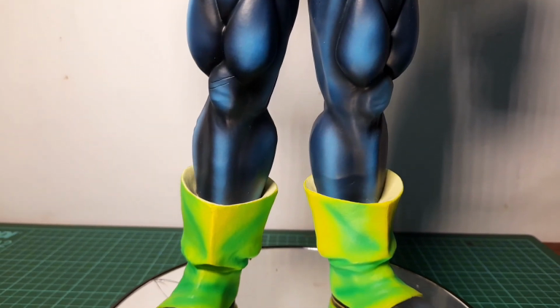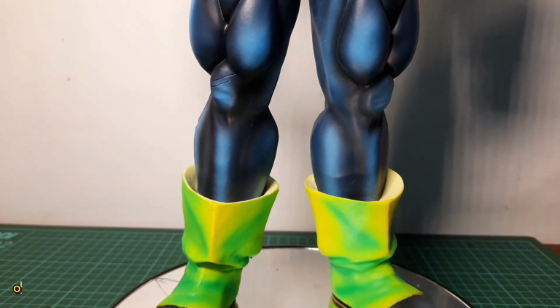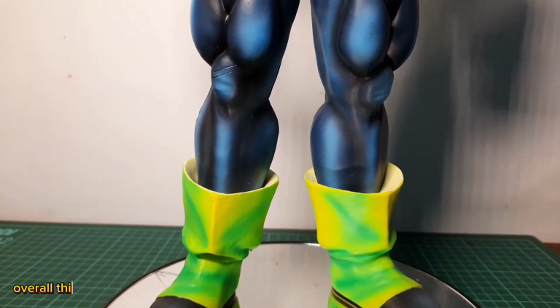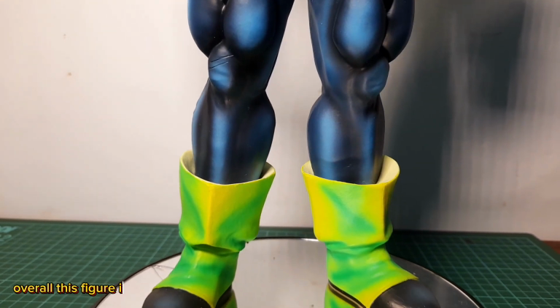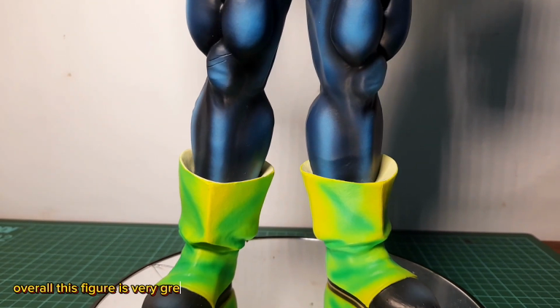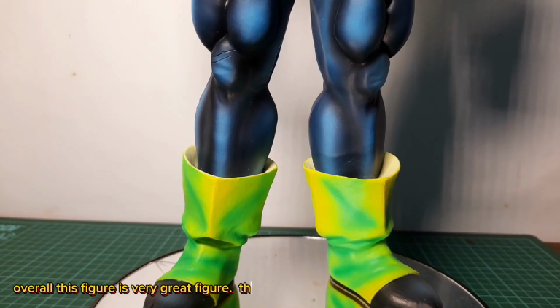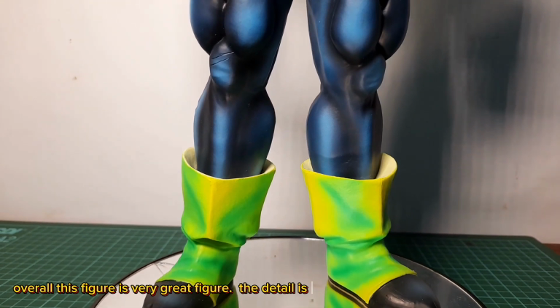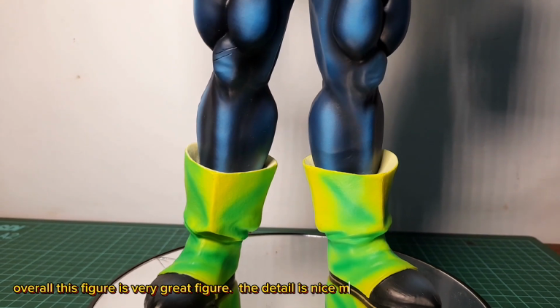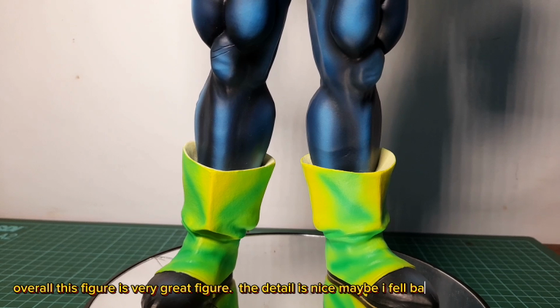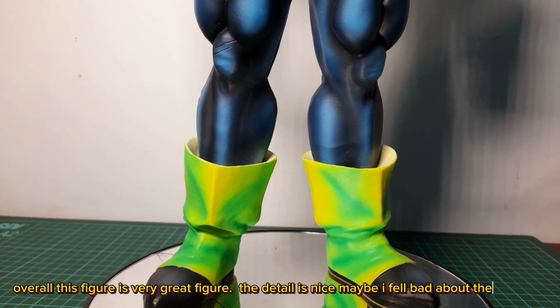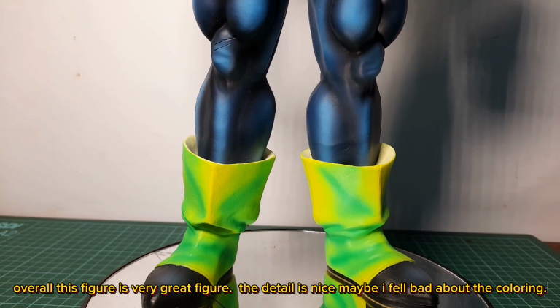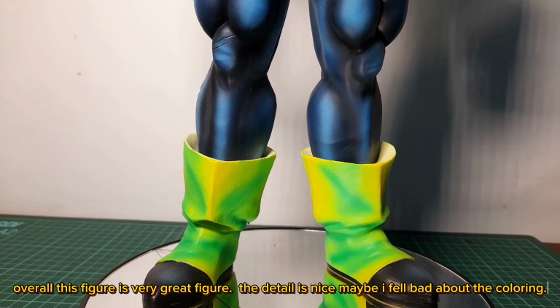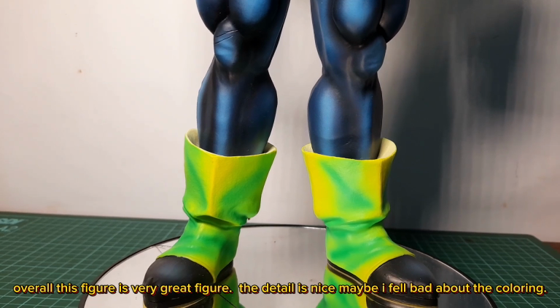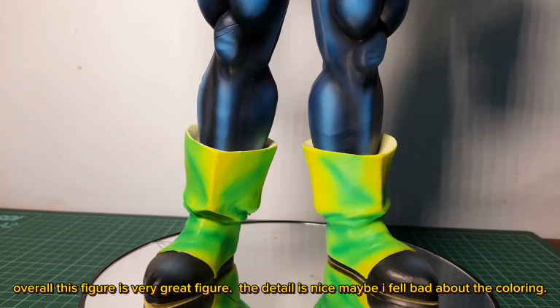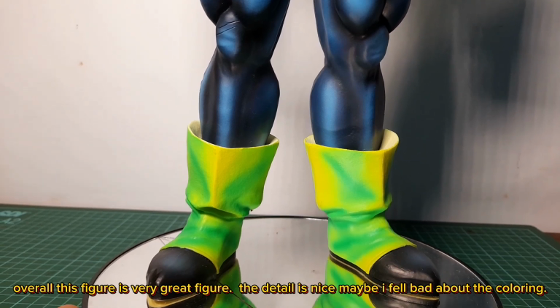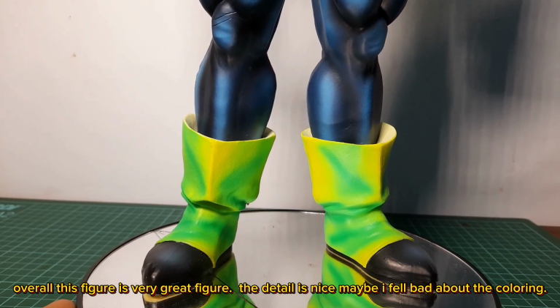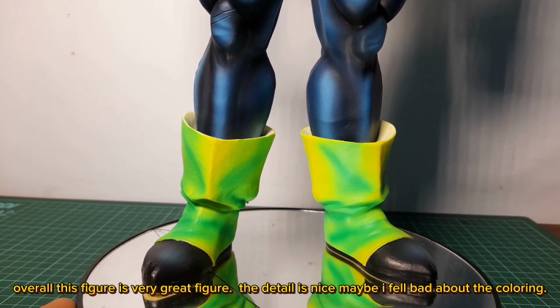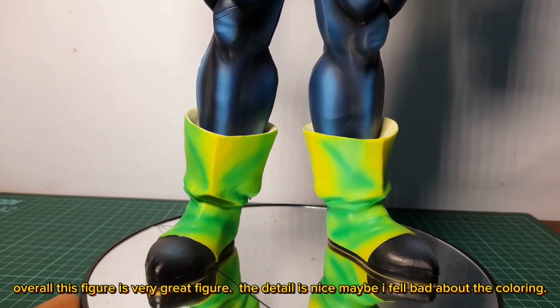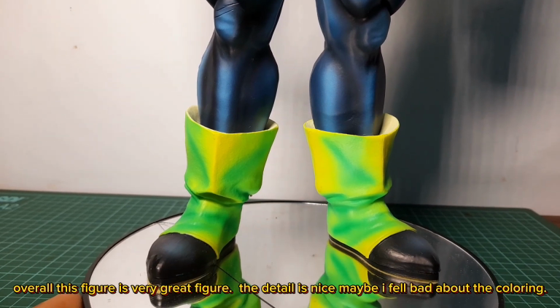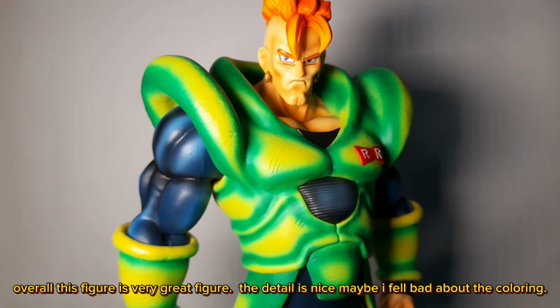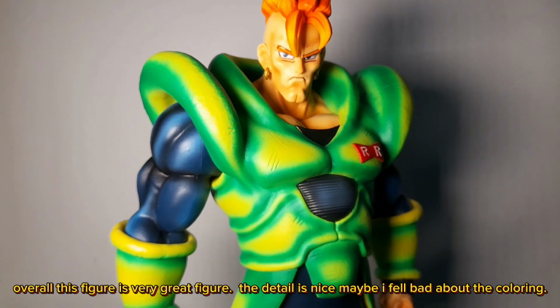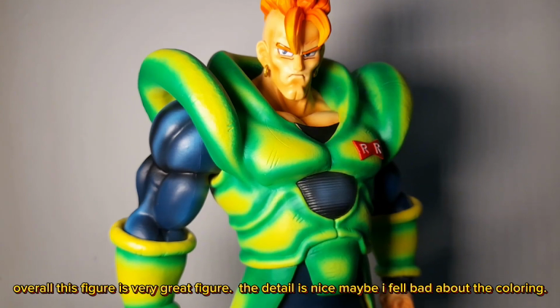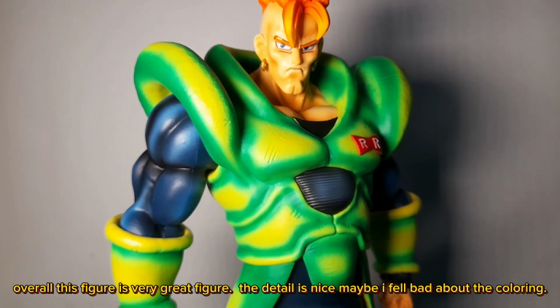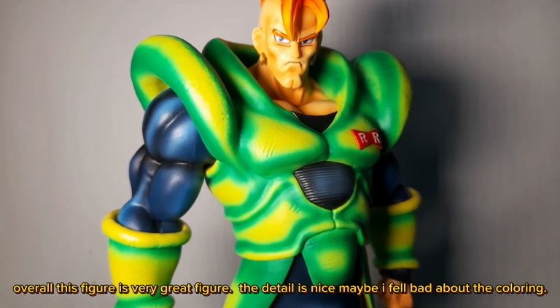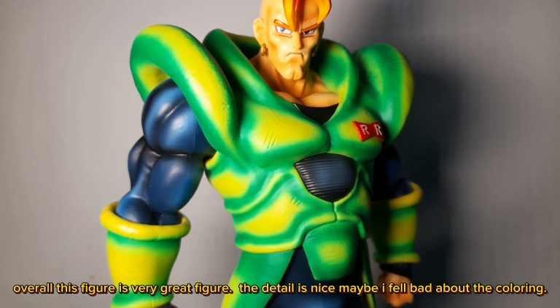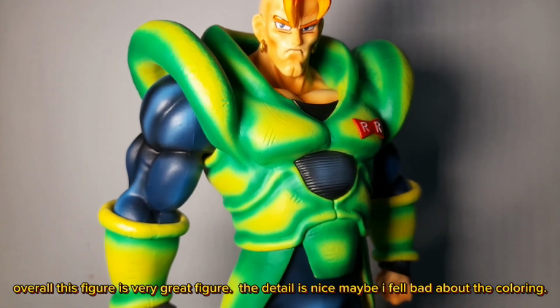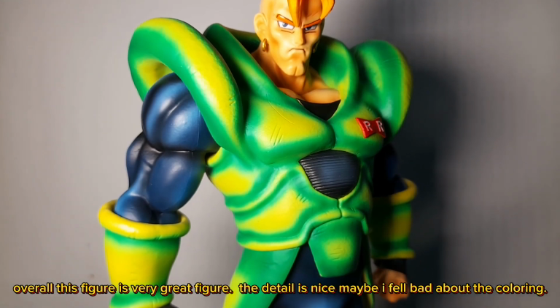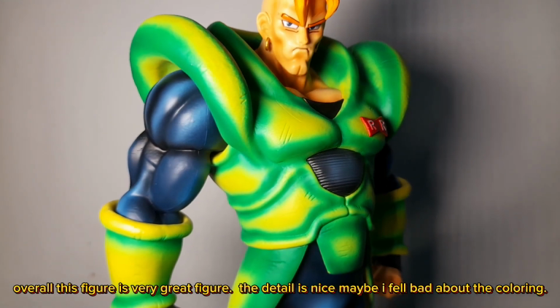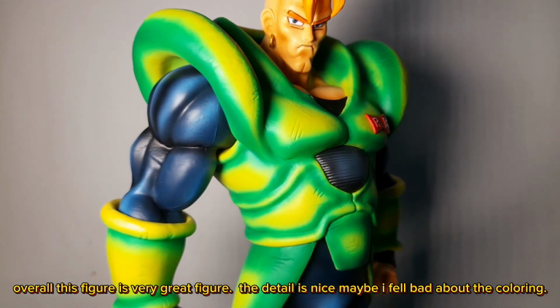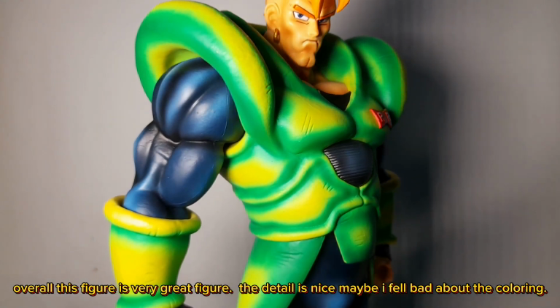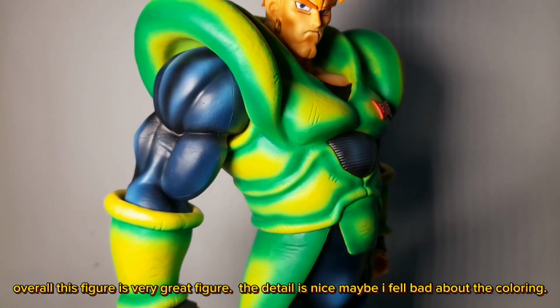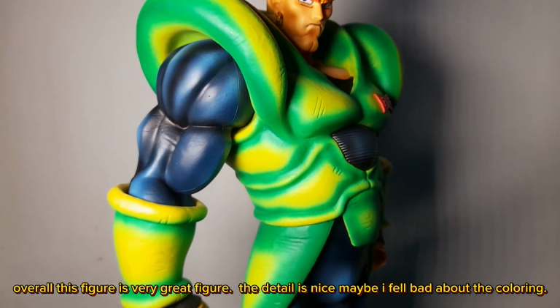Overall, this is a very great figure. The detail is nice — maybe I feel bad about the color, but it's a solid figure.